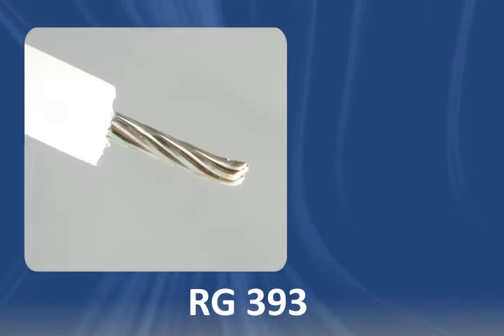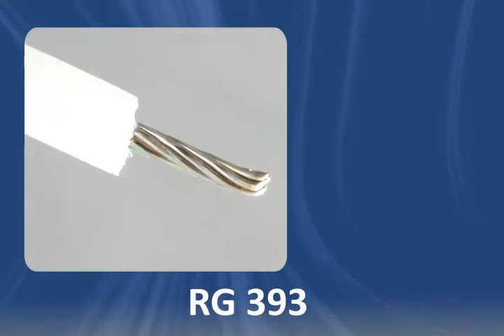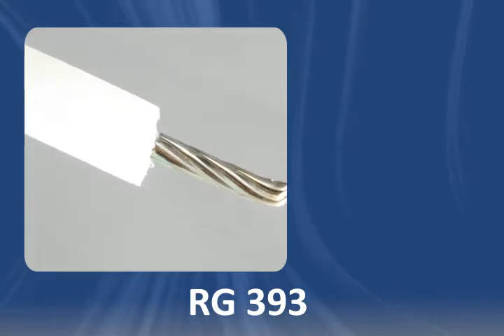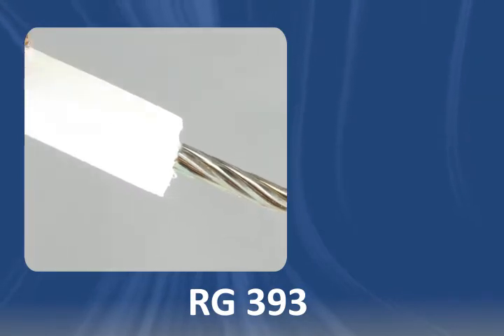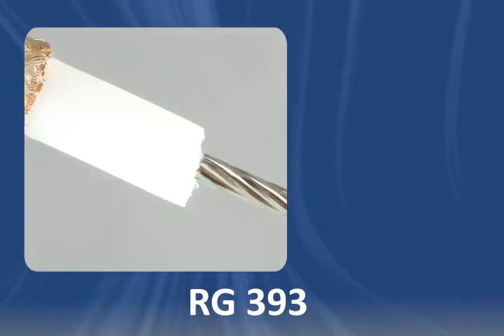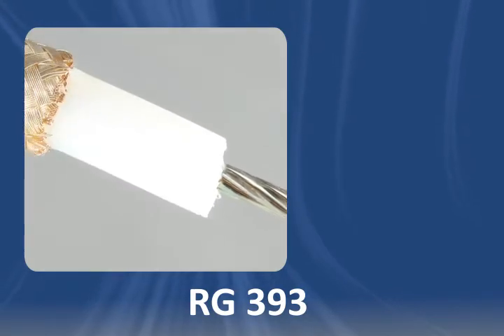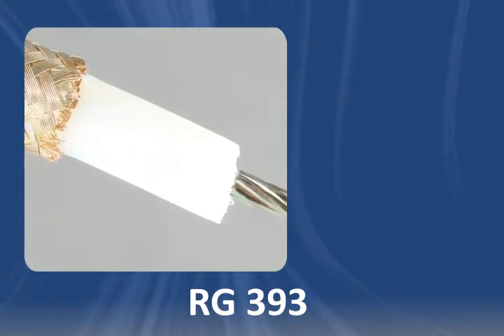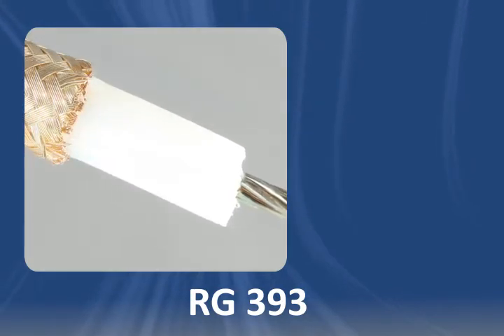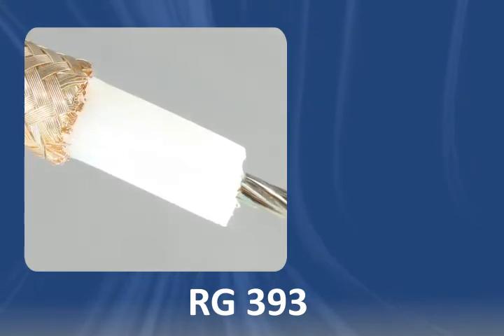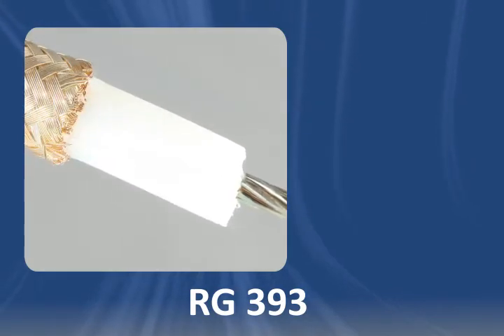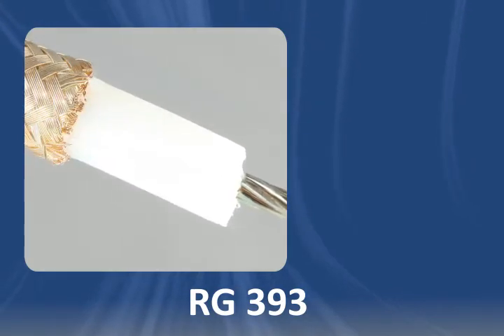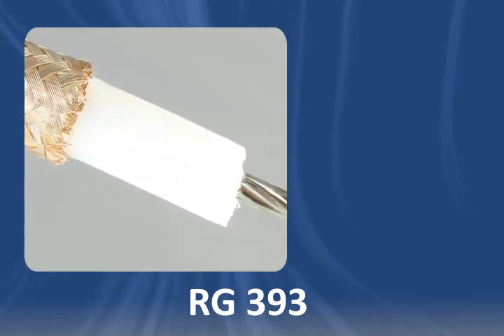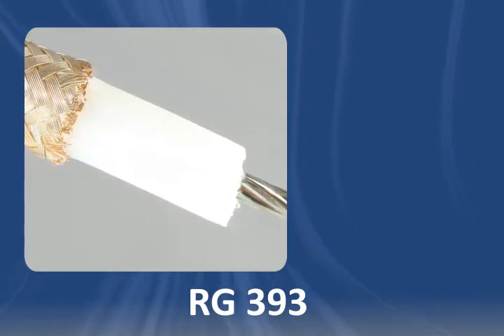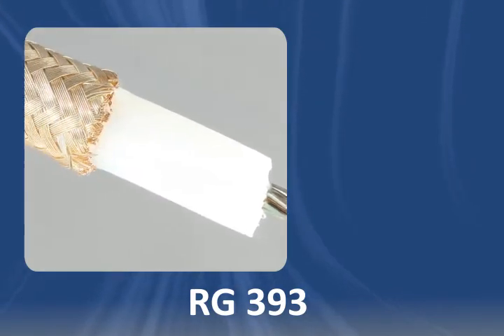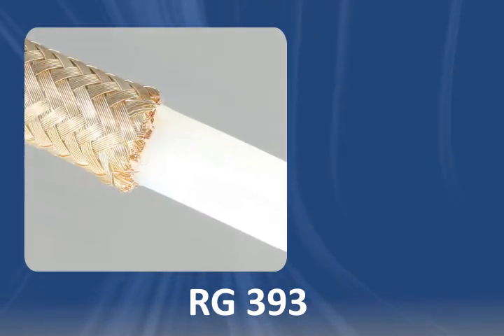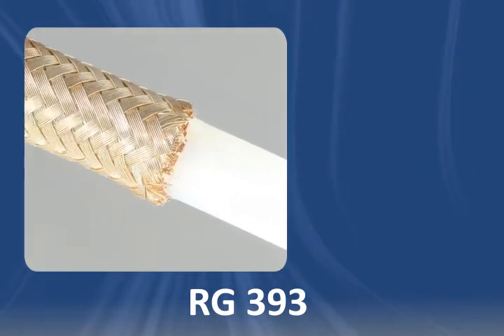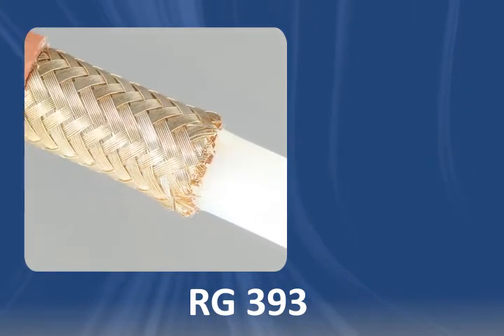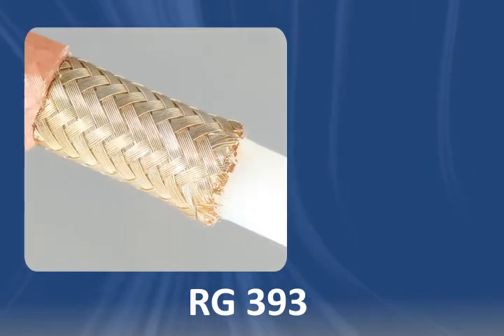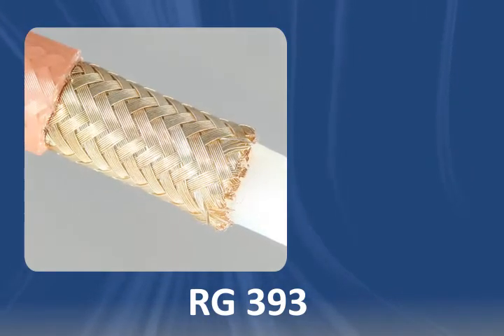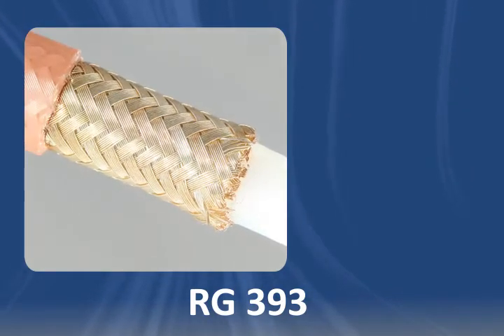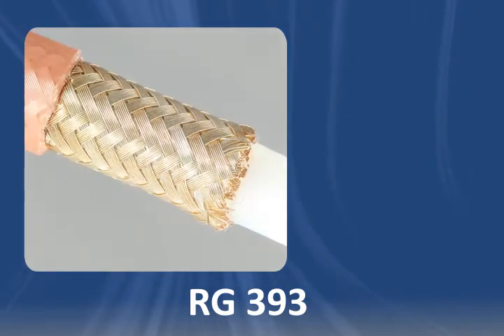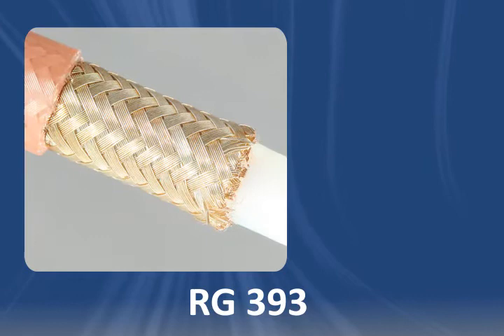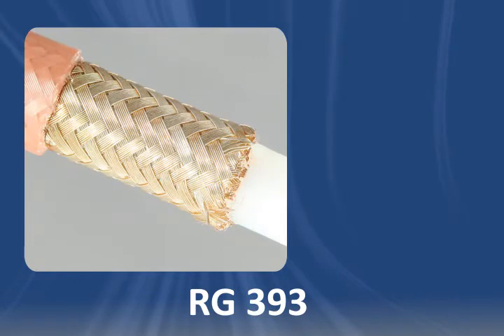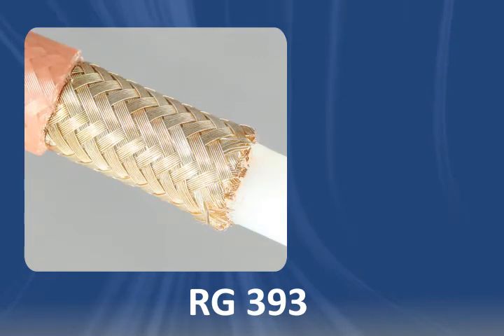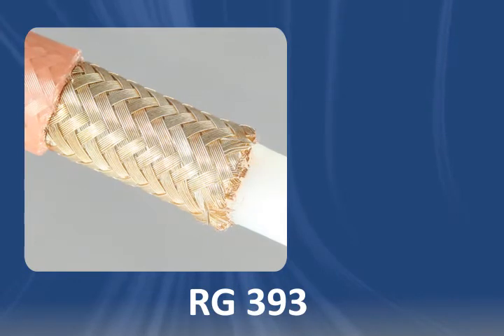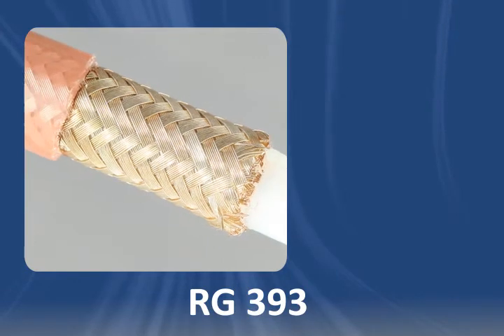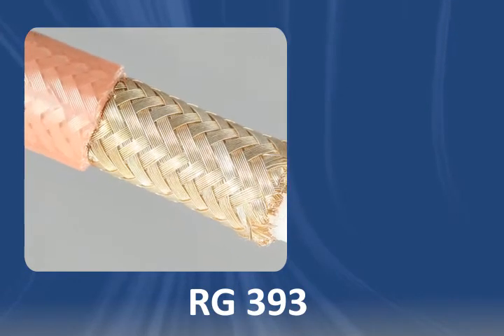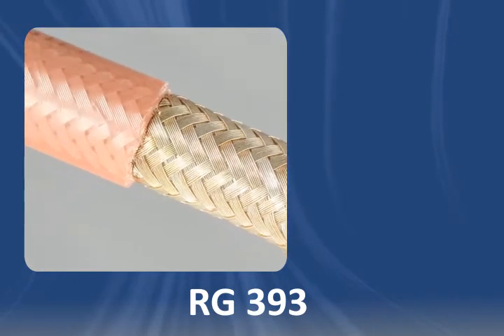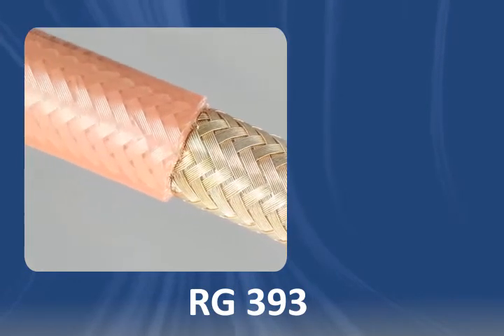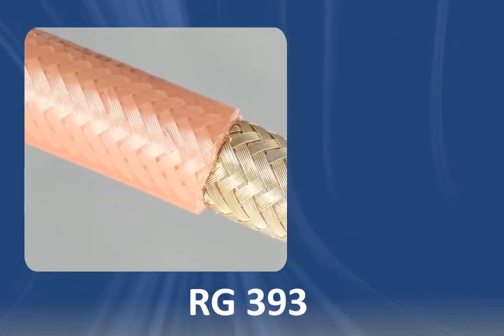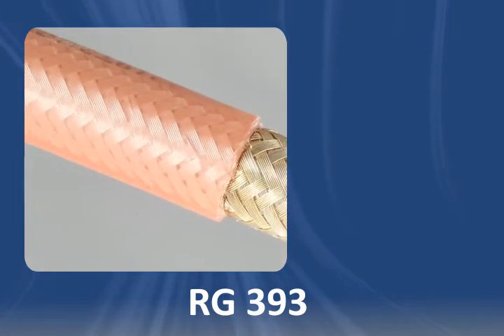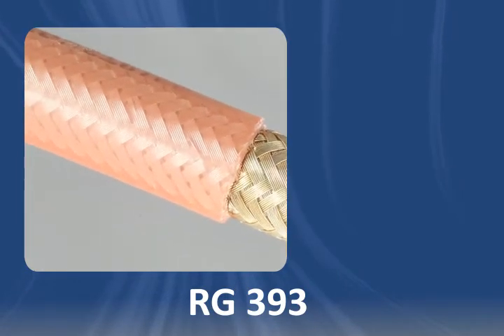It features a PTFE dielectric, a double silver coated copper braid shield, and FEP jacketing.